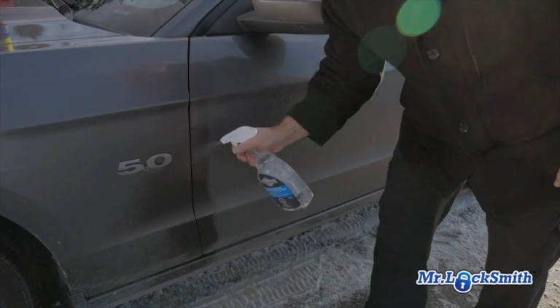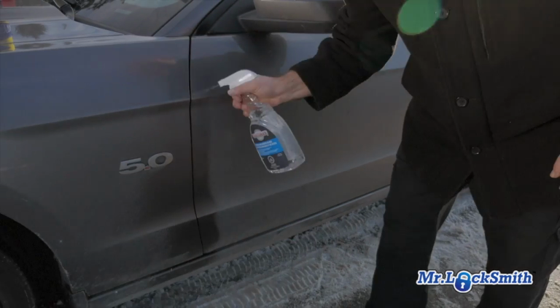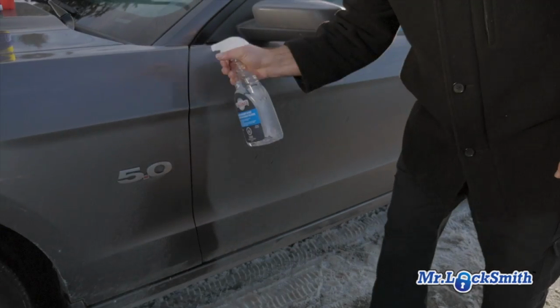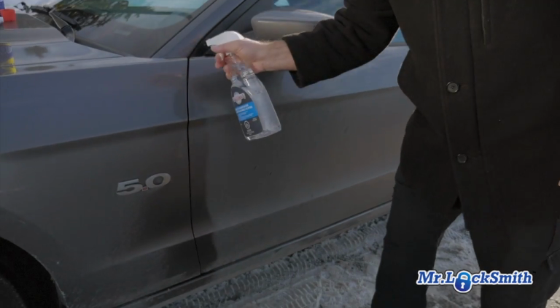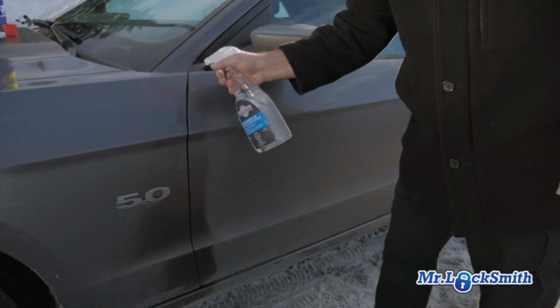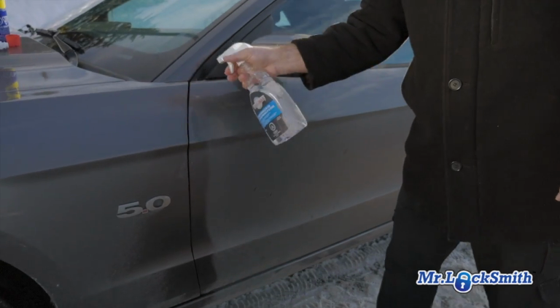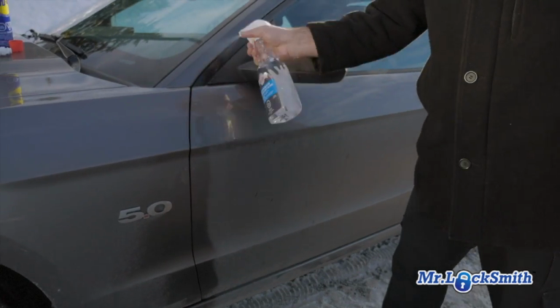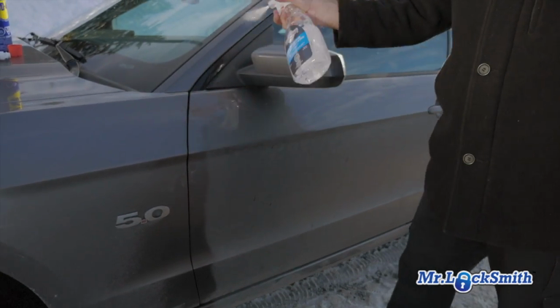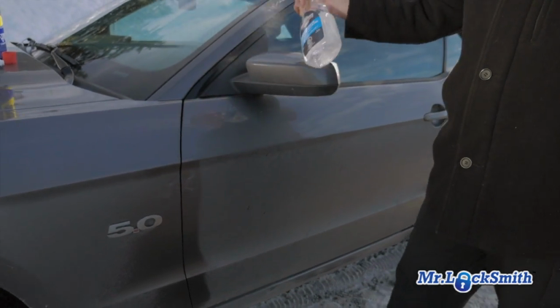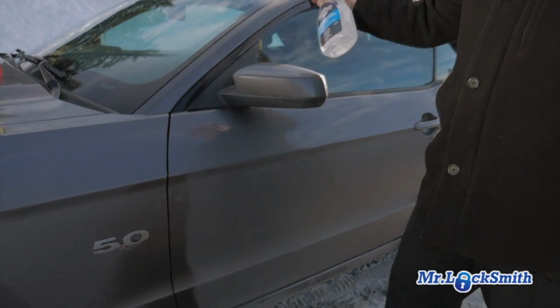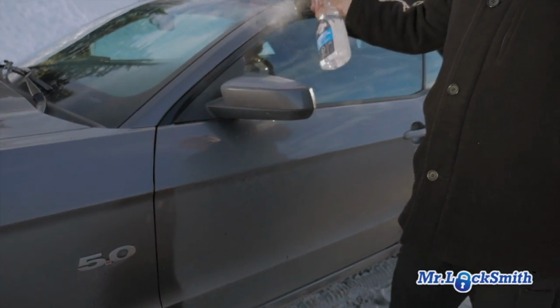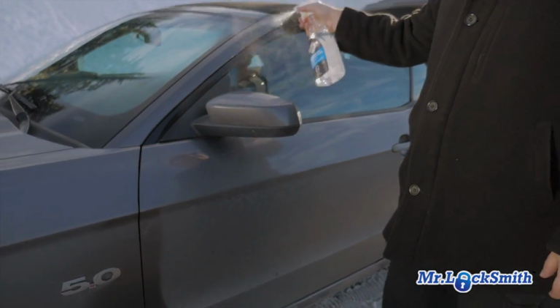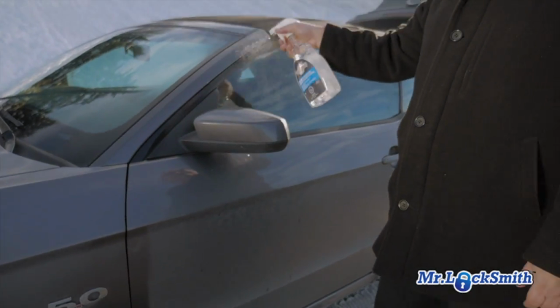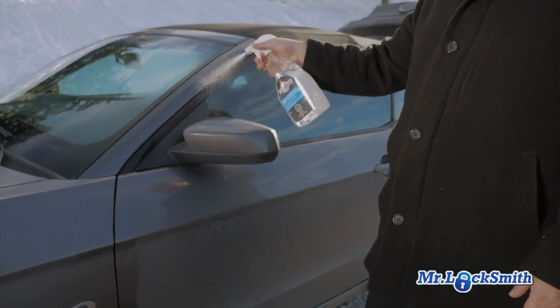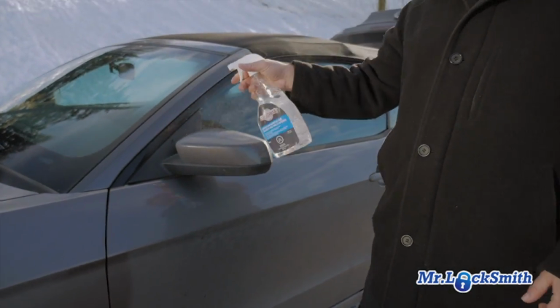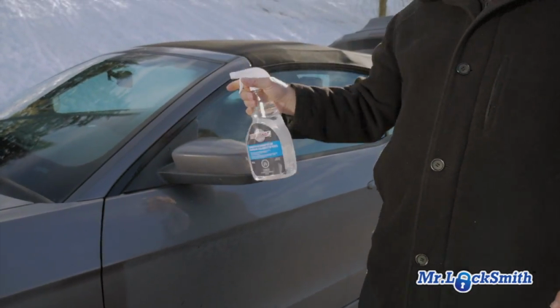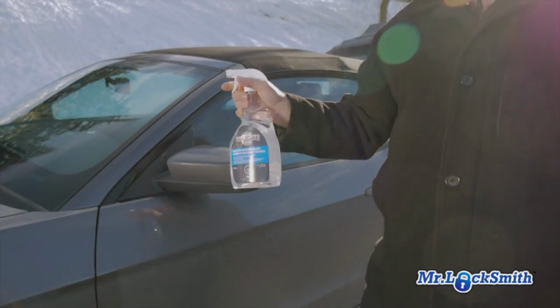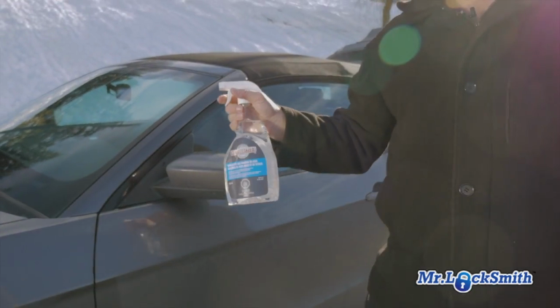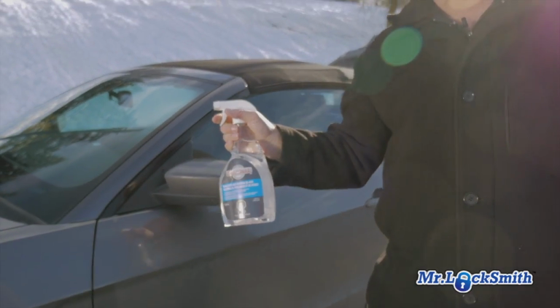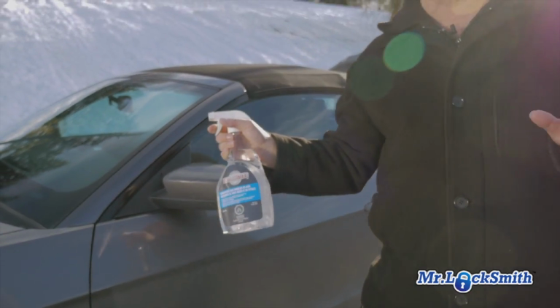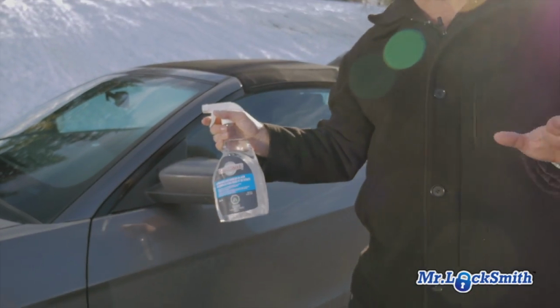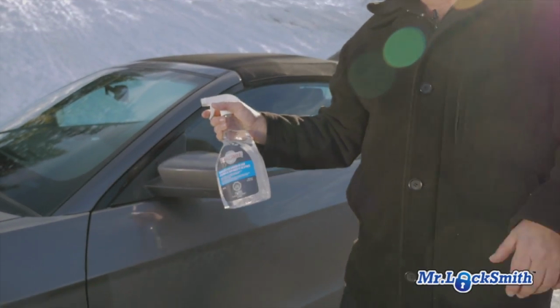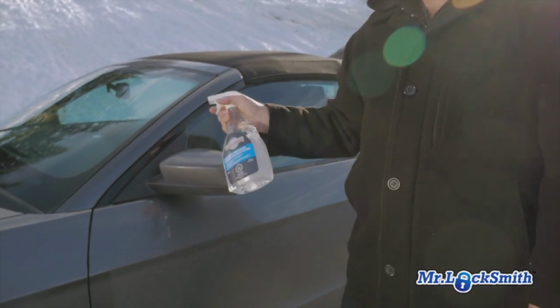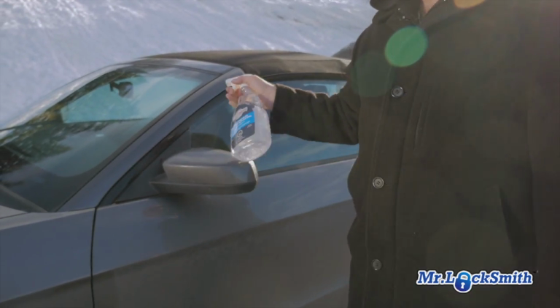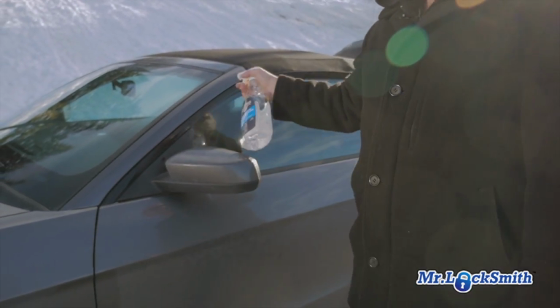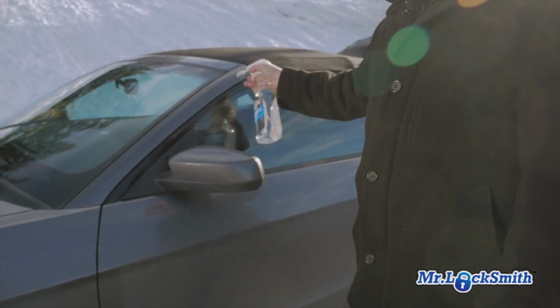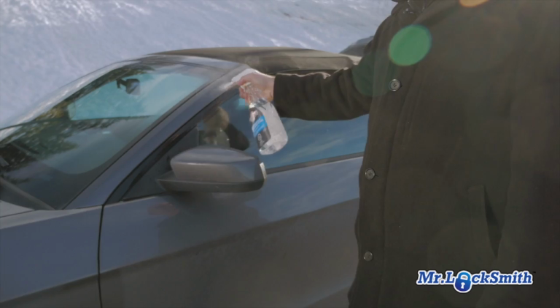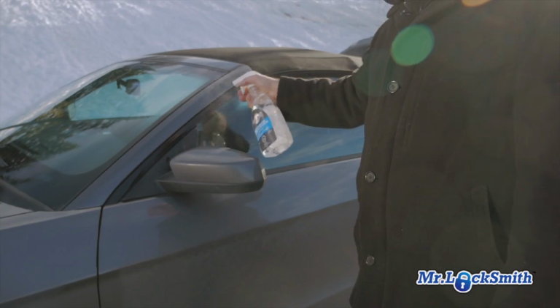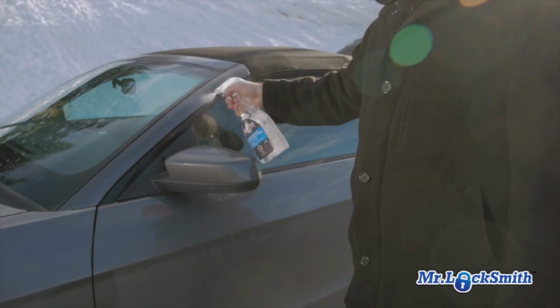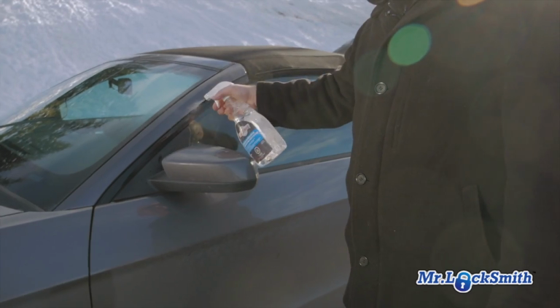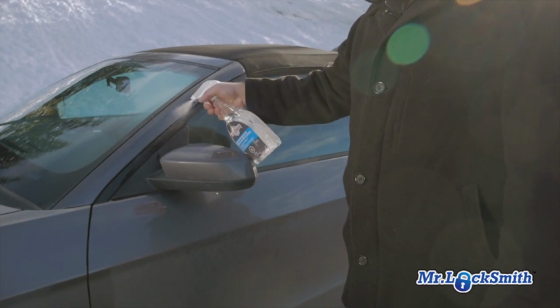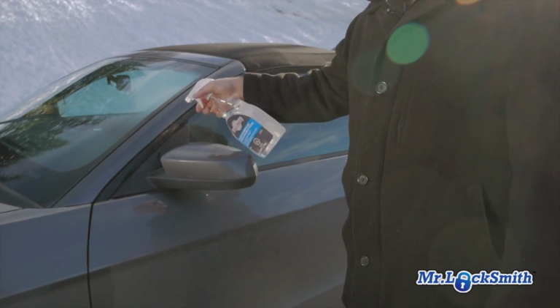Not going to hurt the car. It's extremely flammable — be careful, it's extremely flammable.